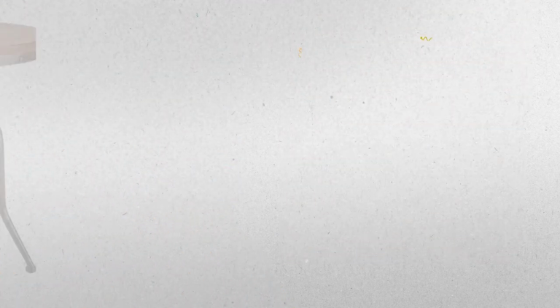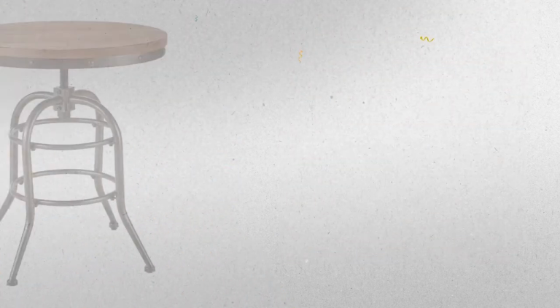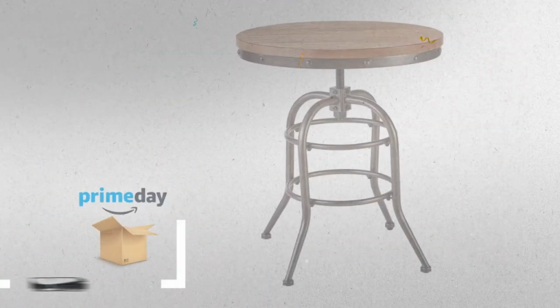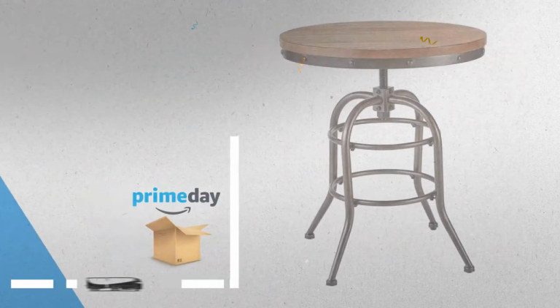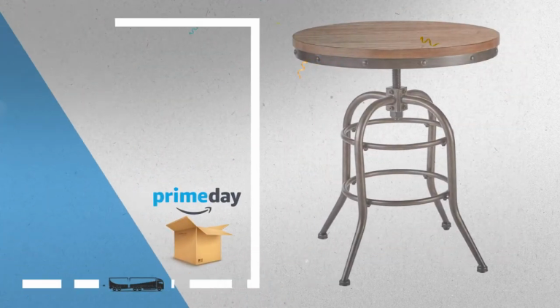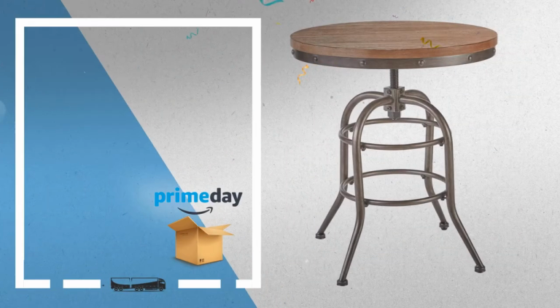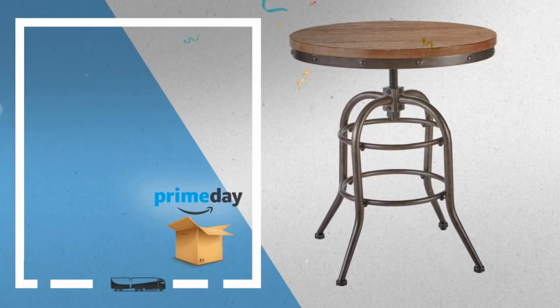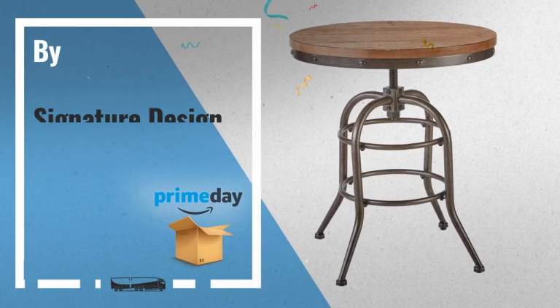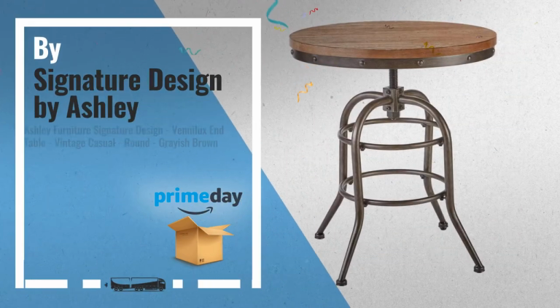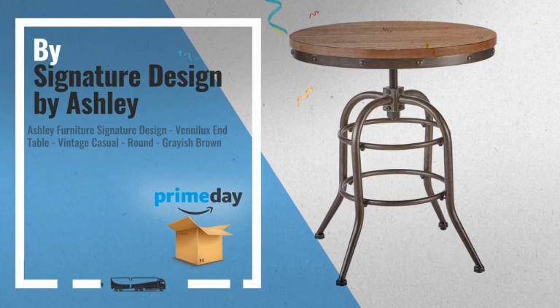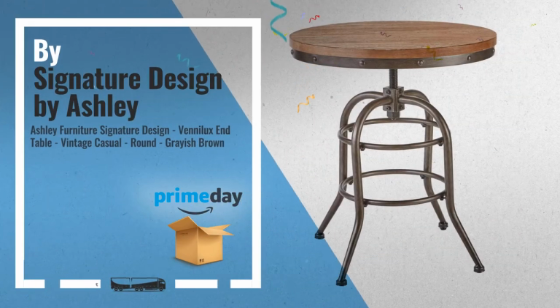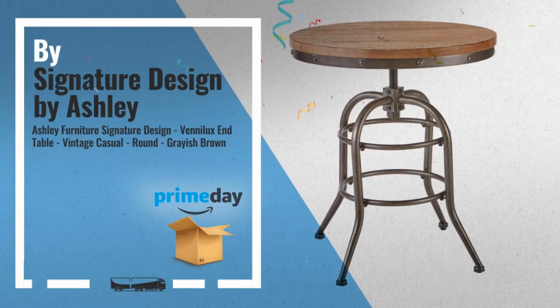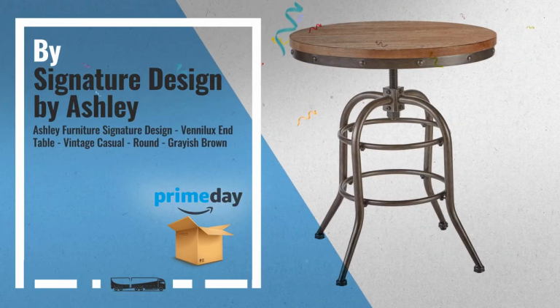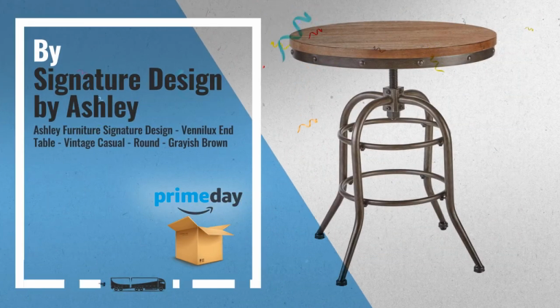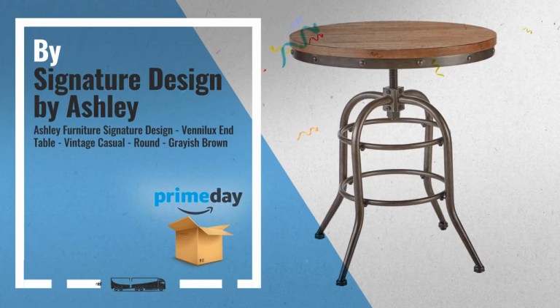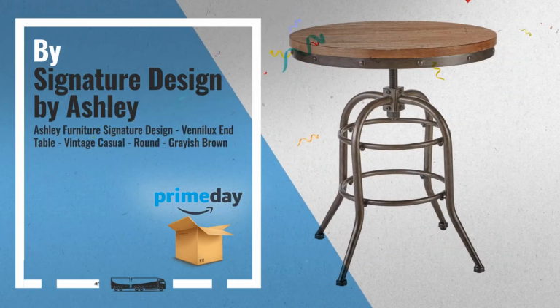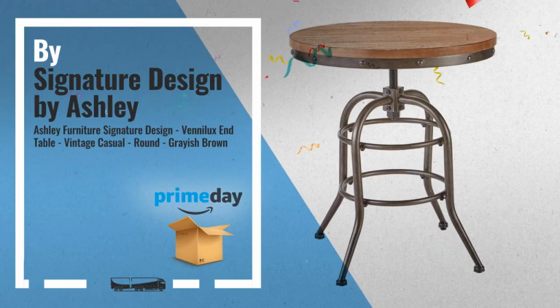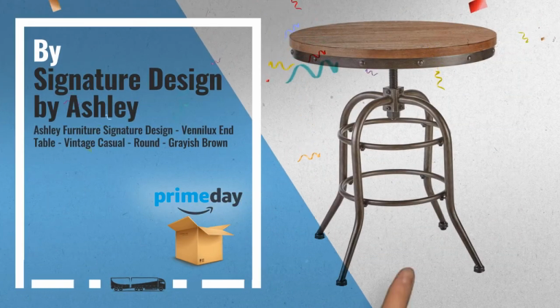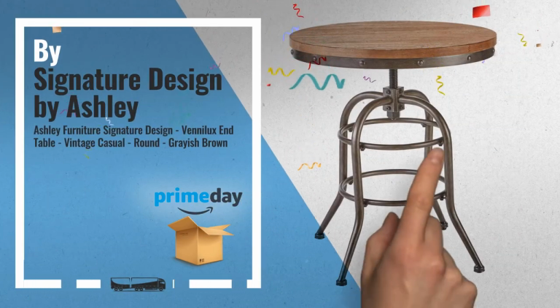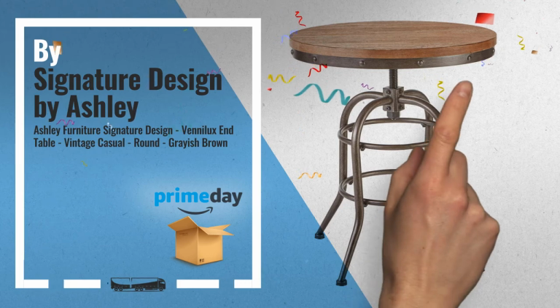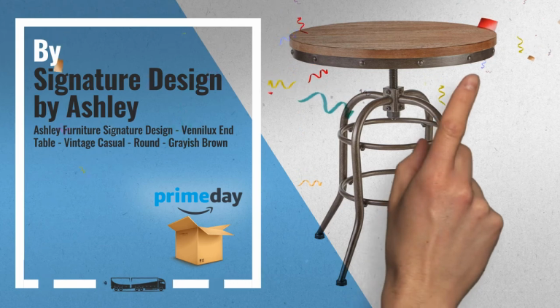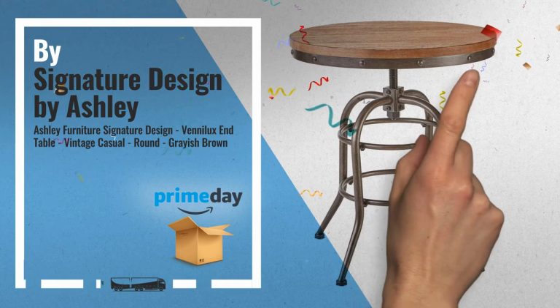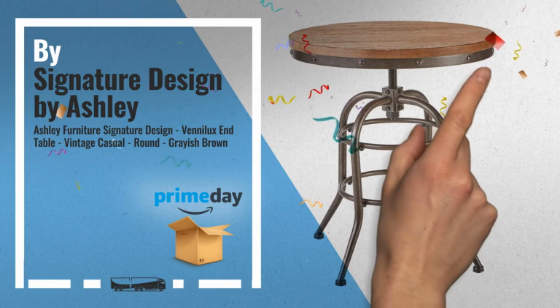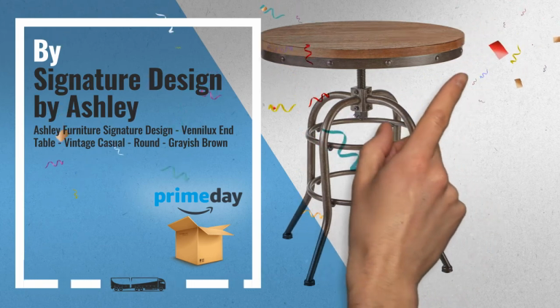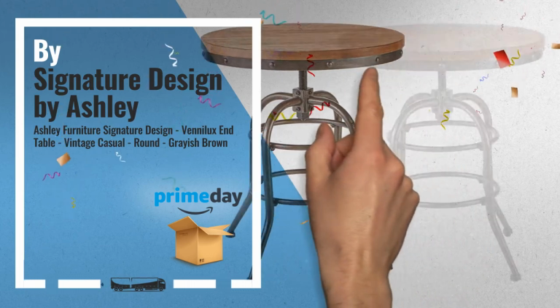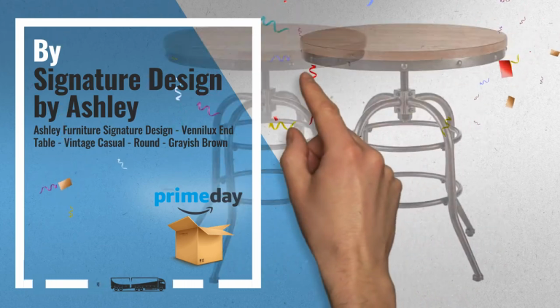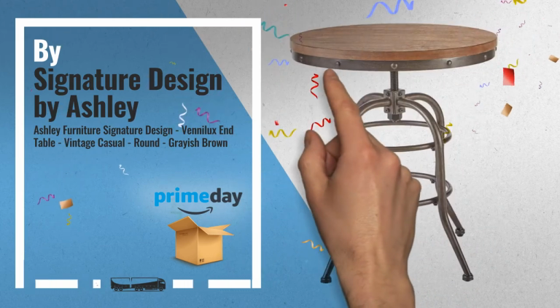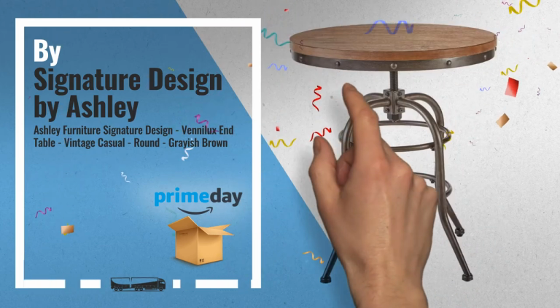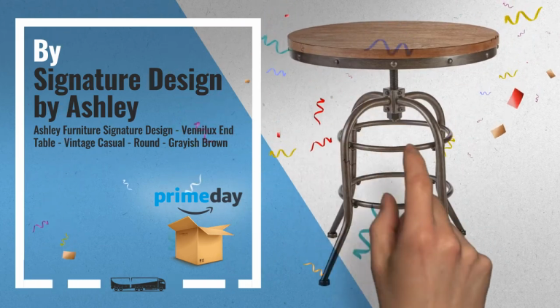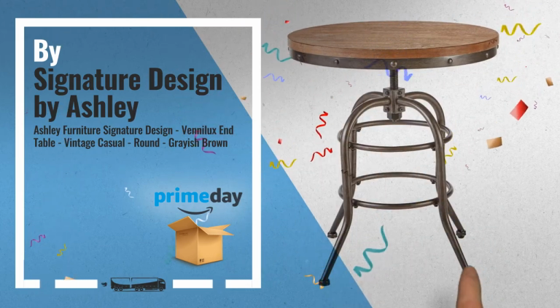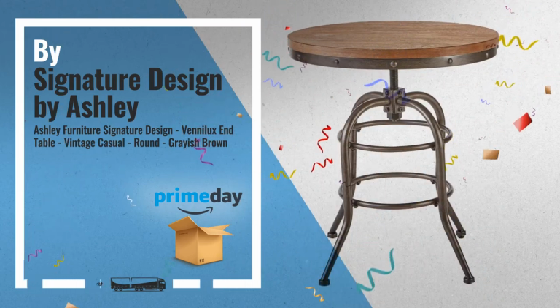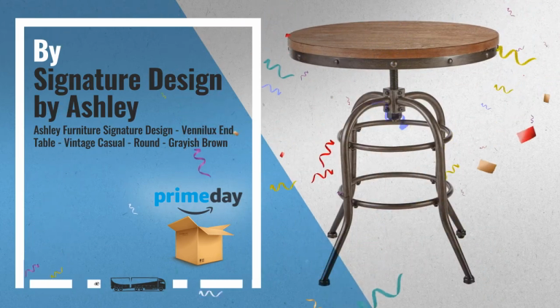Number 4, by Signature Design by Ashley. Amazing Prime Day Deal.